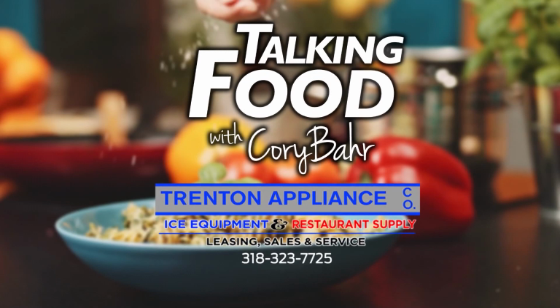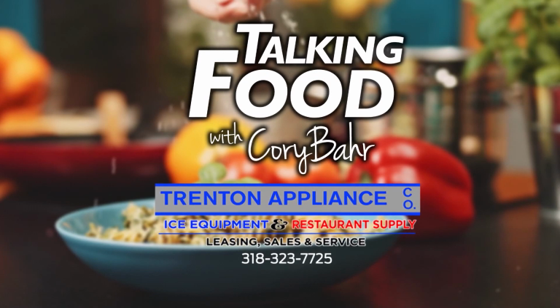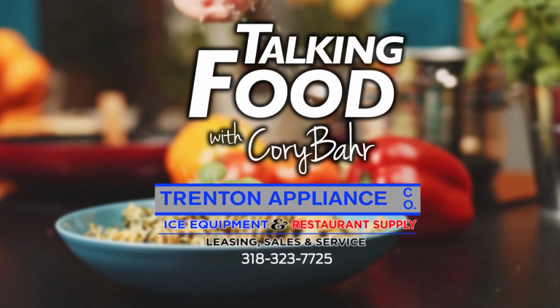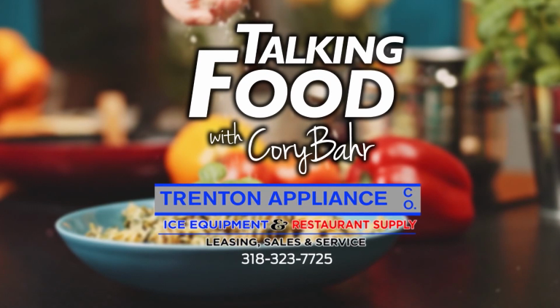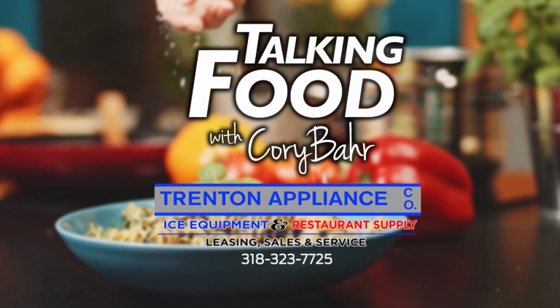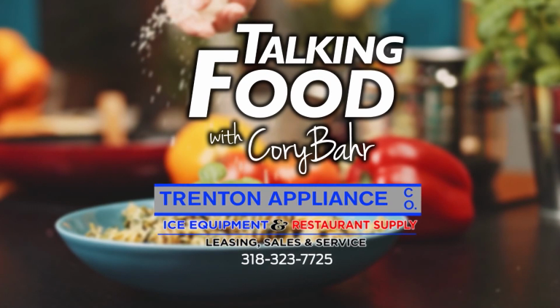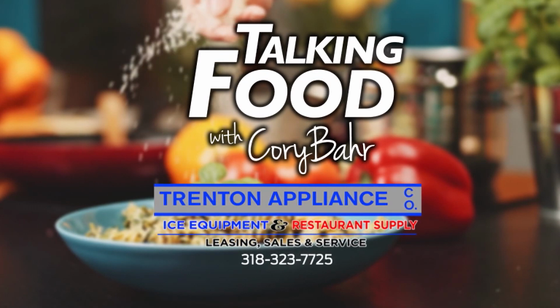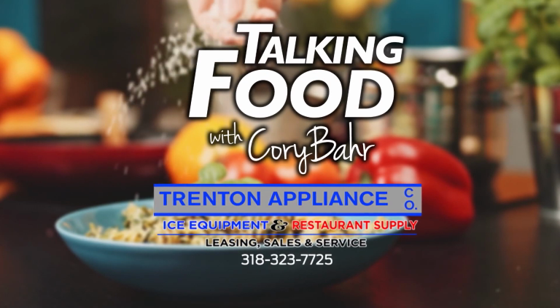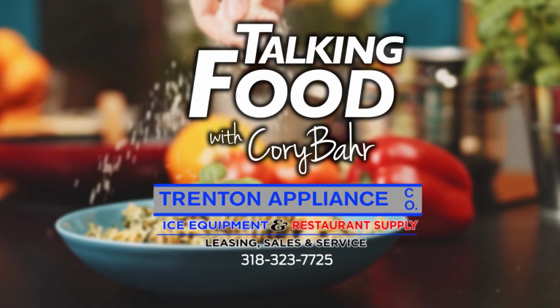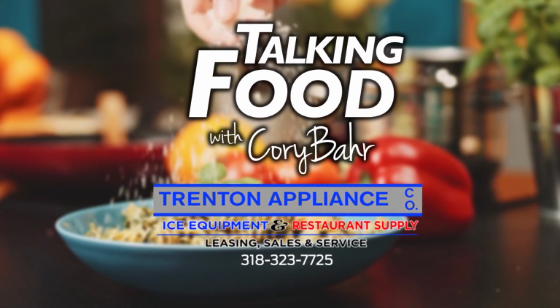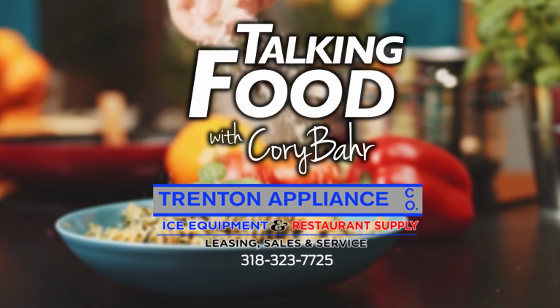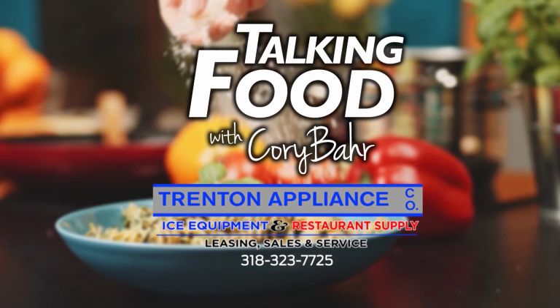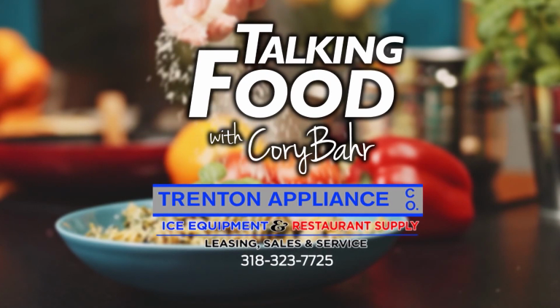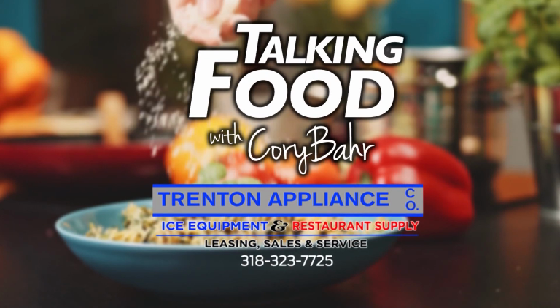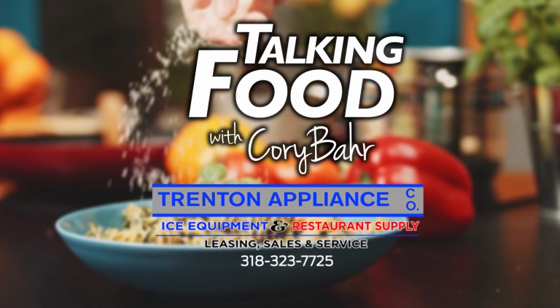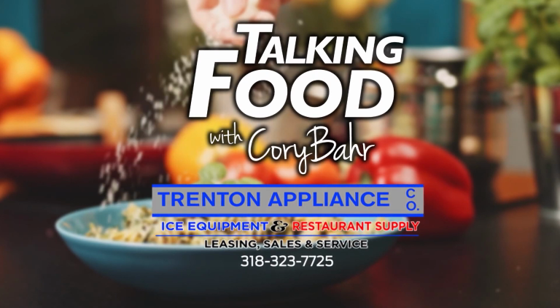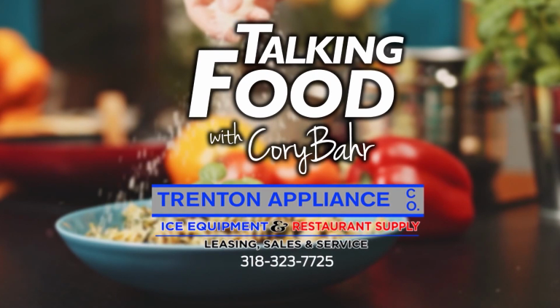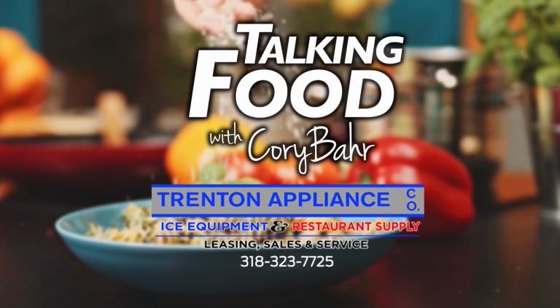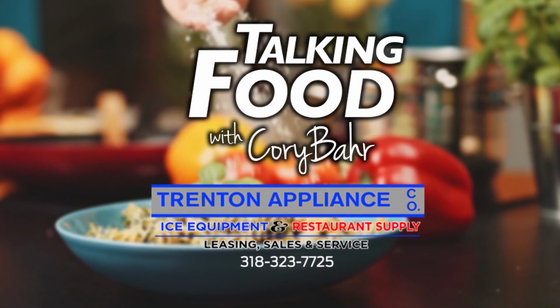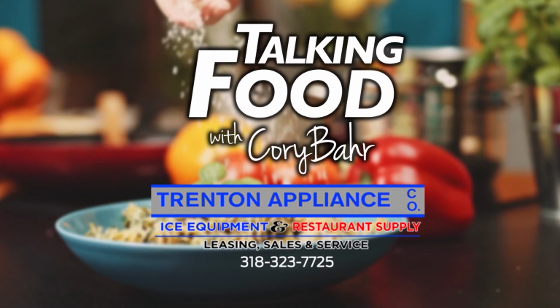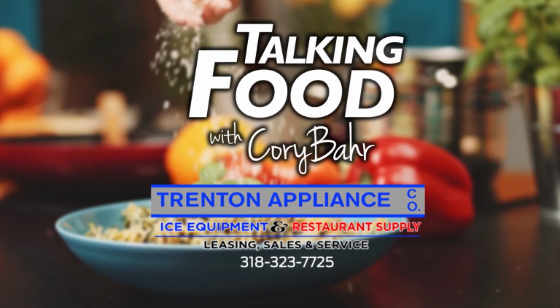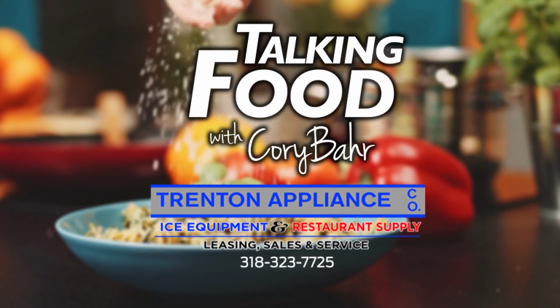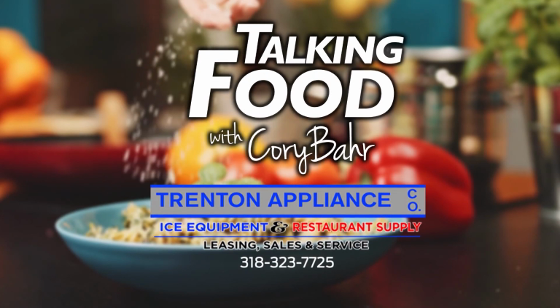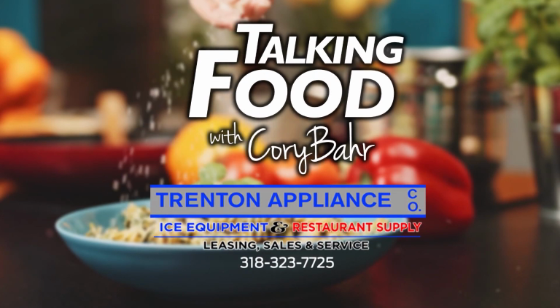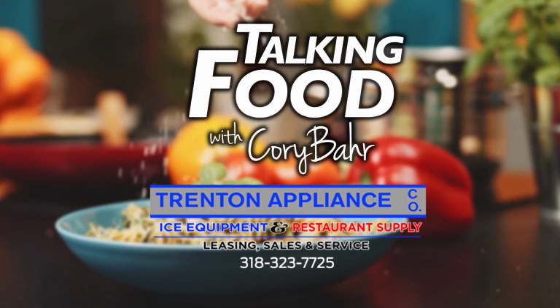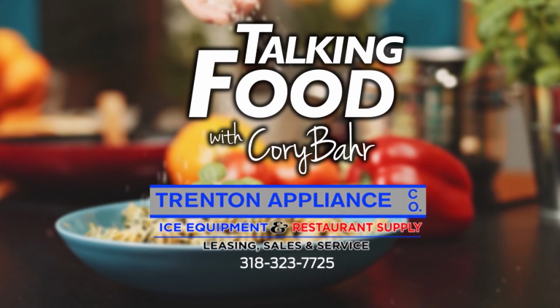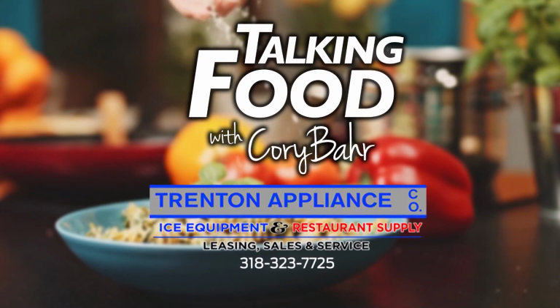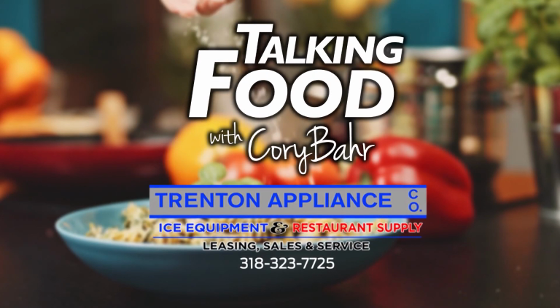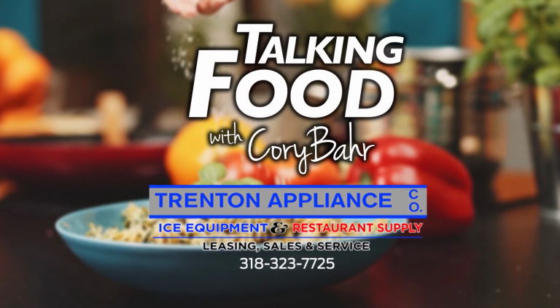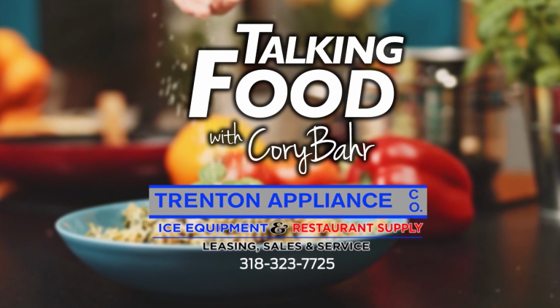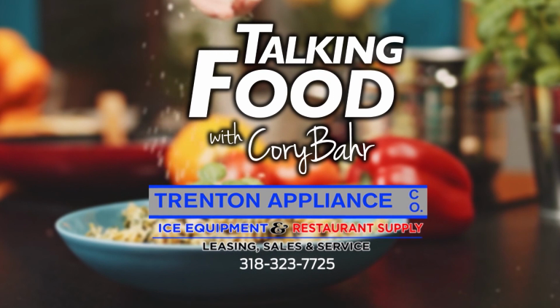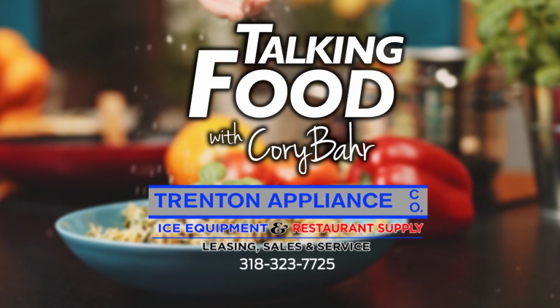Talking Food with Cory Barr, brought to you by Trenton Appliance Company, Ice Equipment and Restaurant Supply.